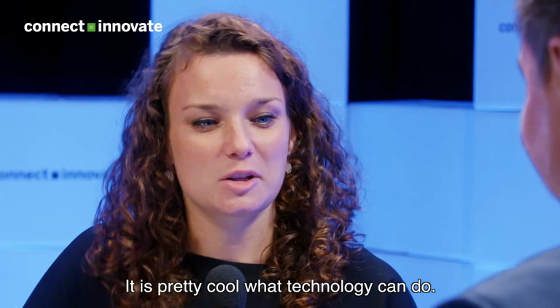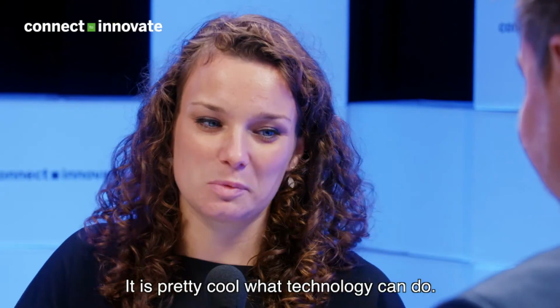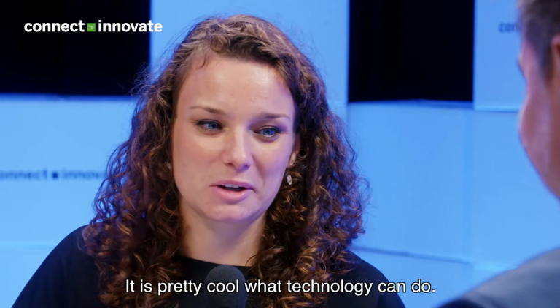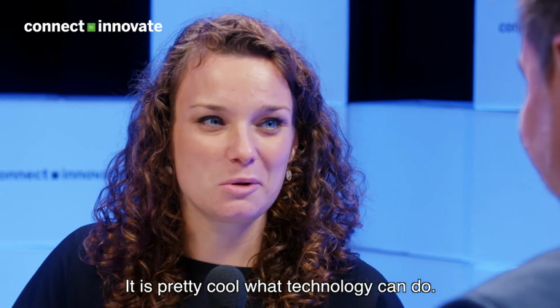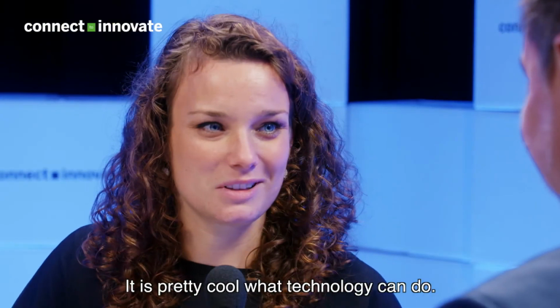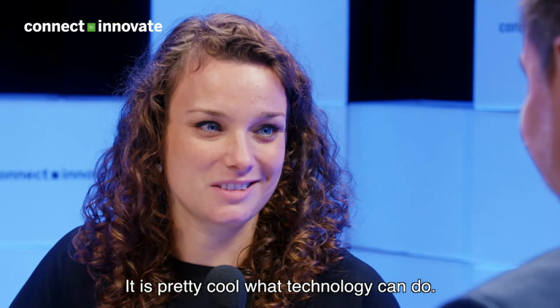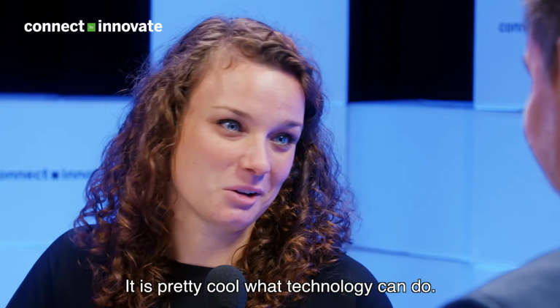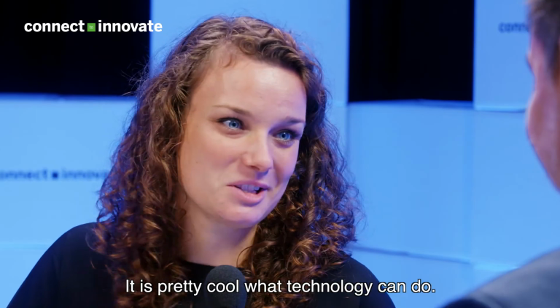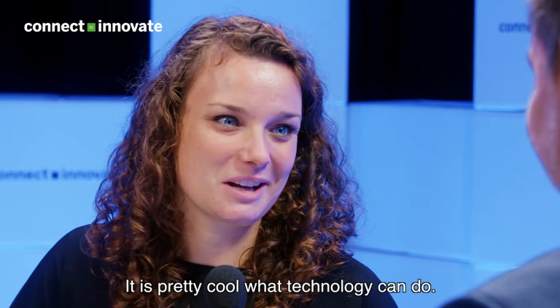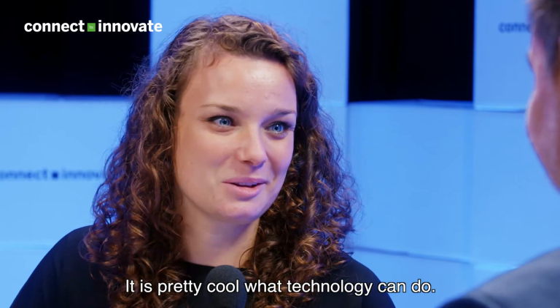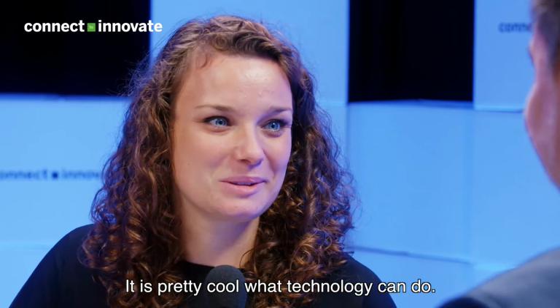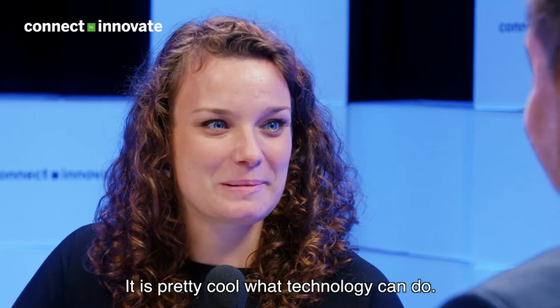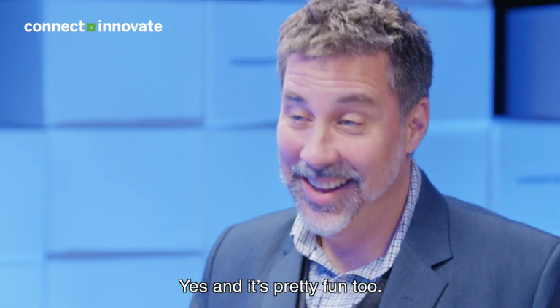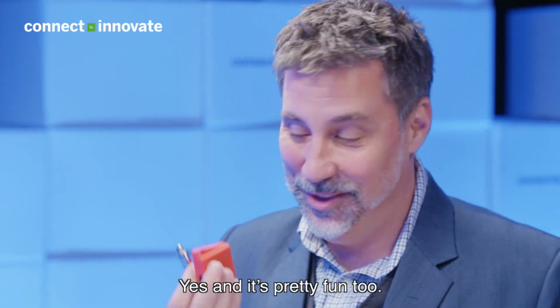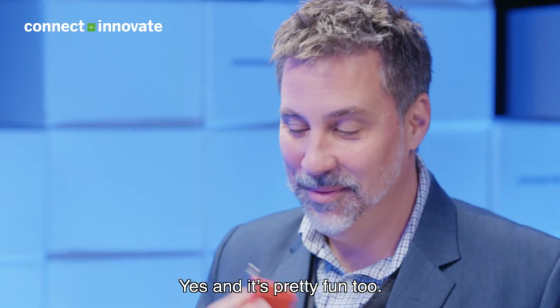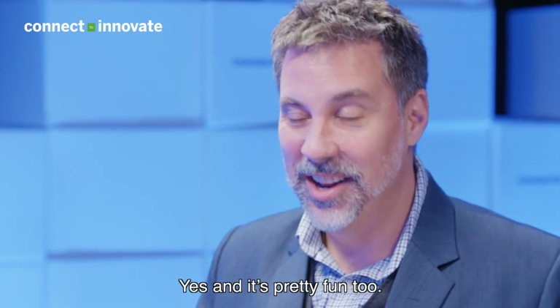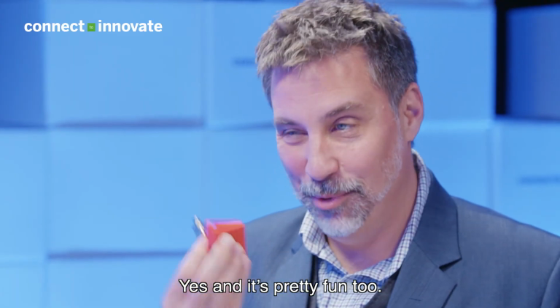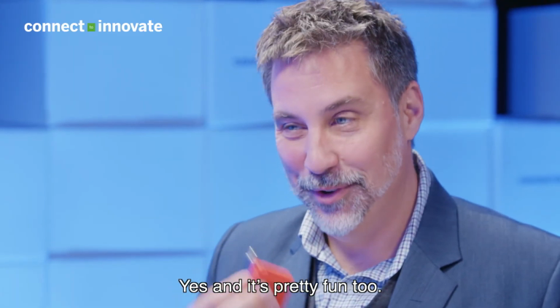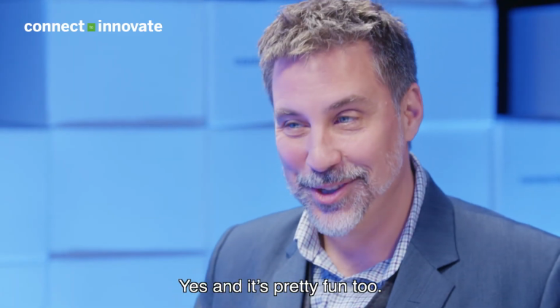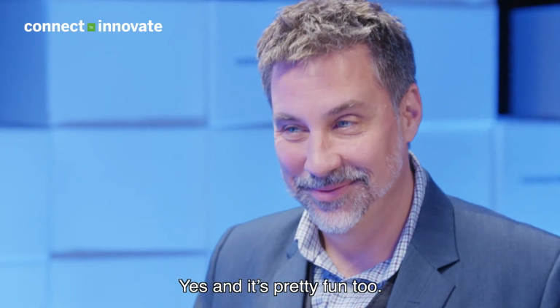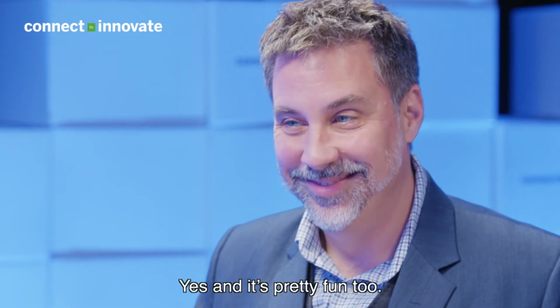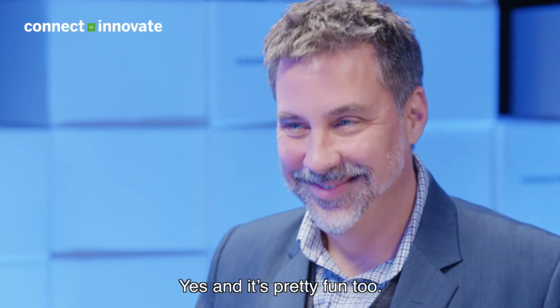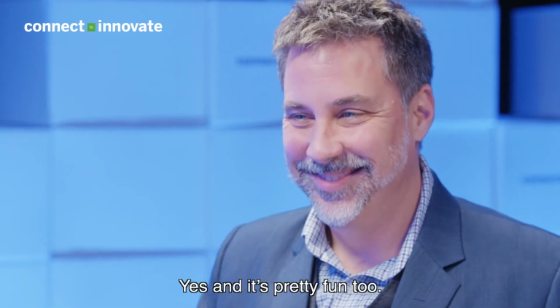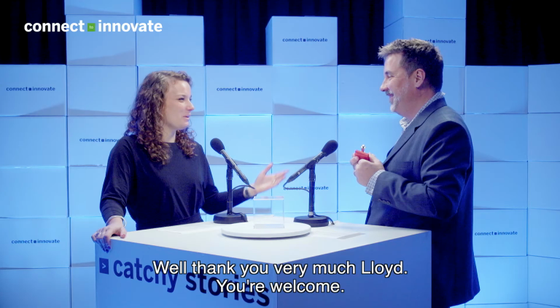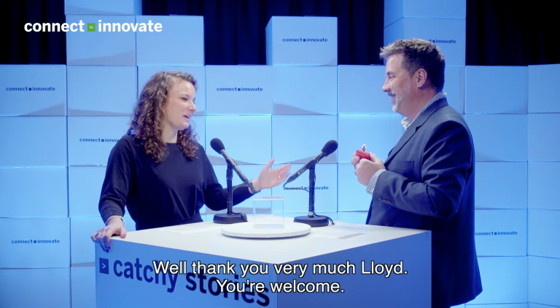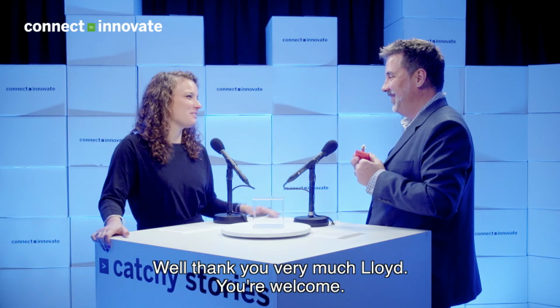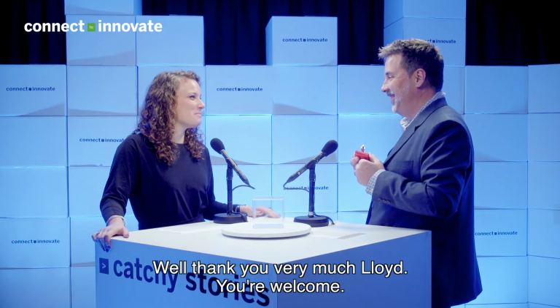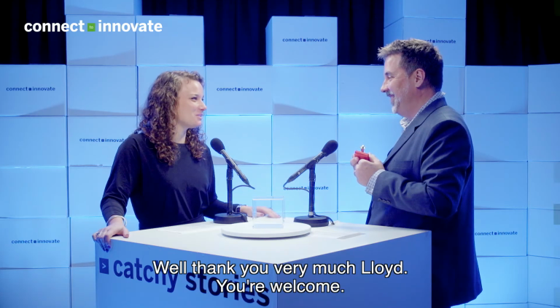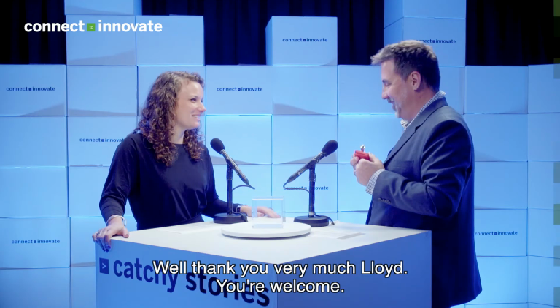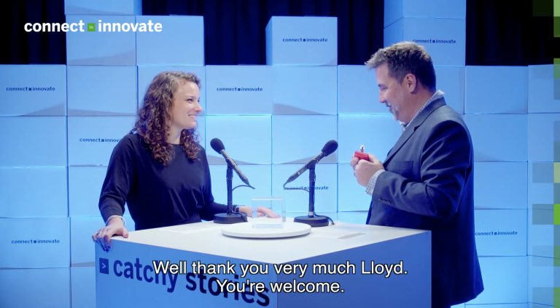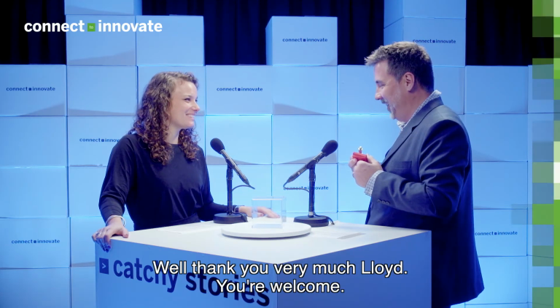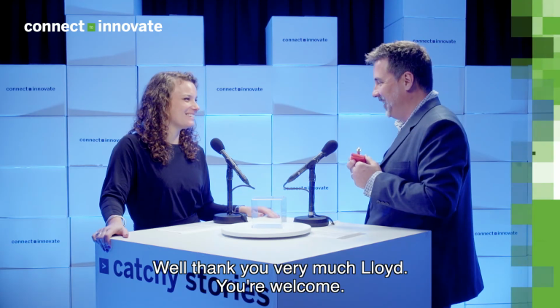It's pretty cool what technology can do. Yeah, and it's pretty fun too. Well, thank you very much, Lloyd. You're welcome.